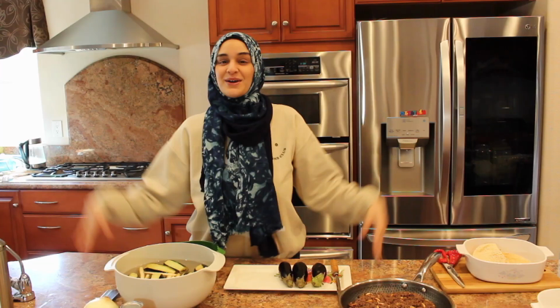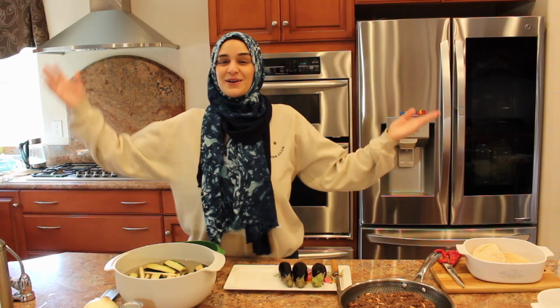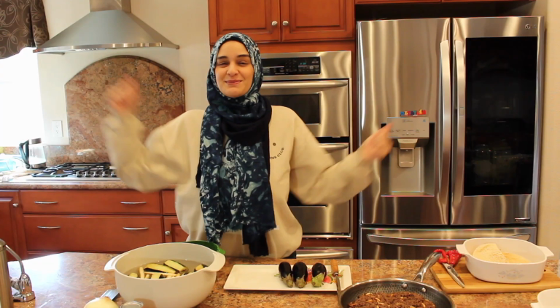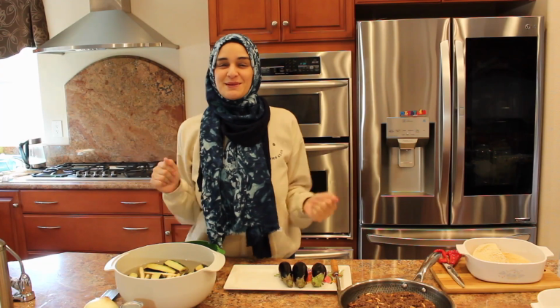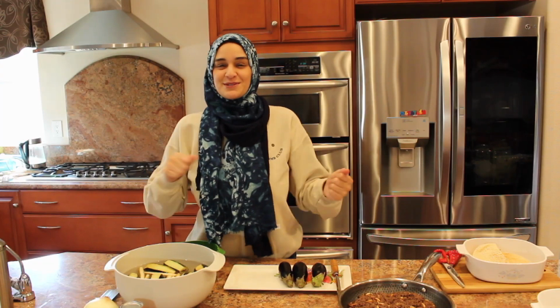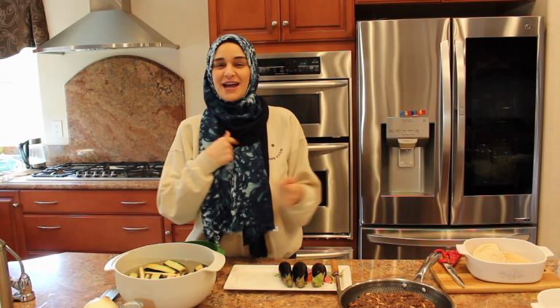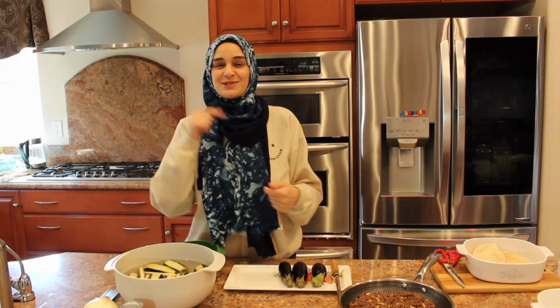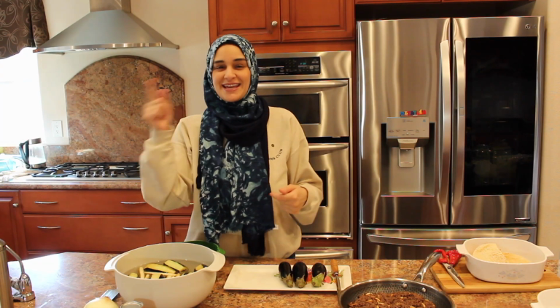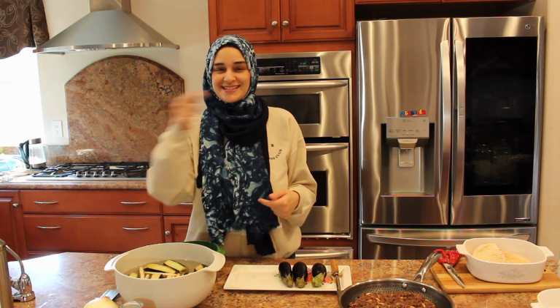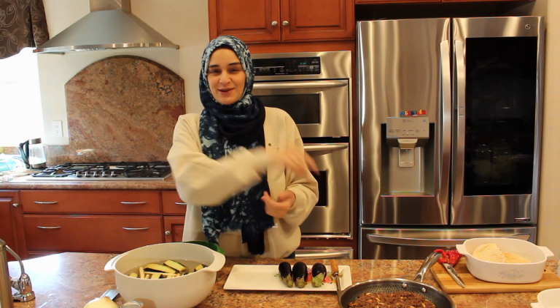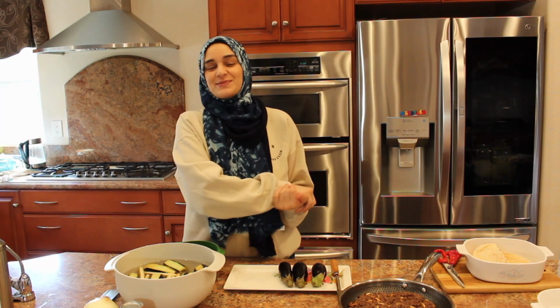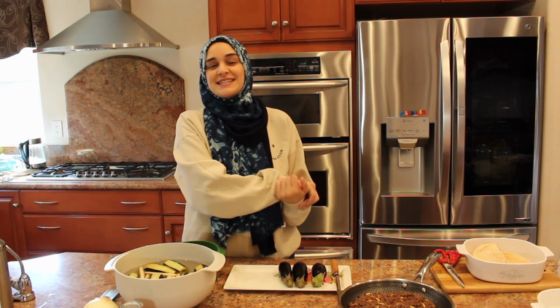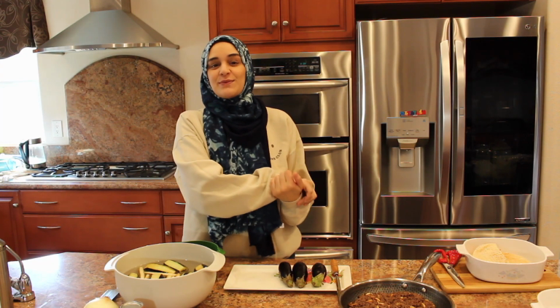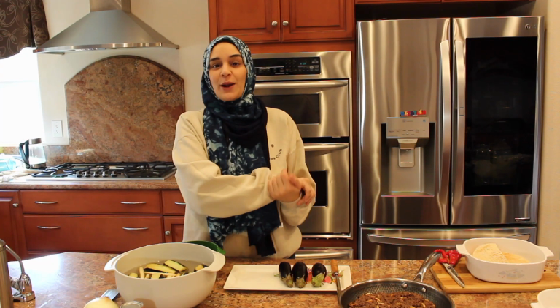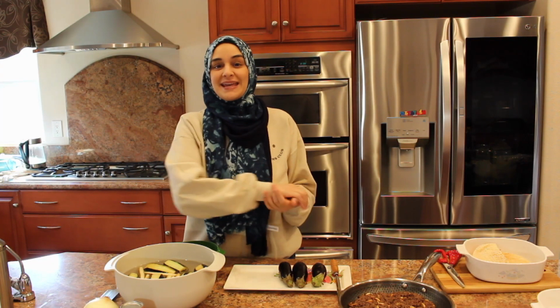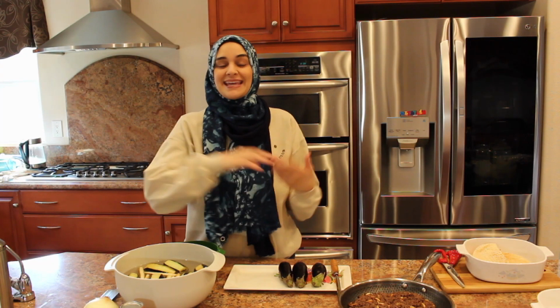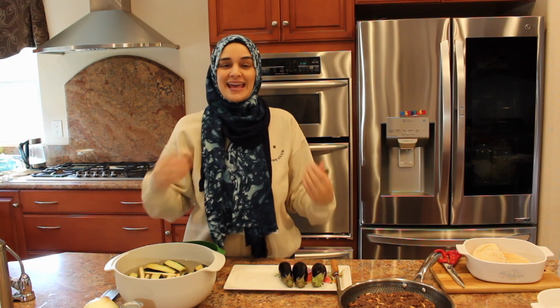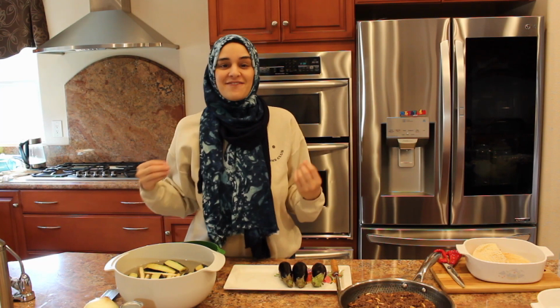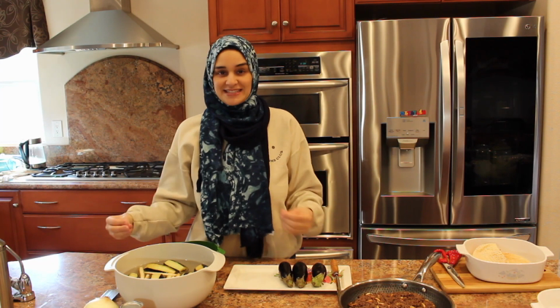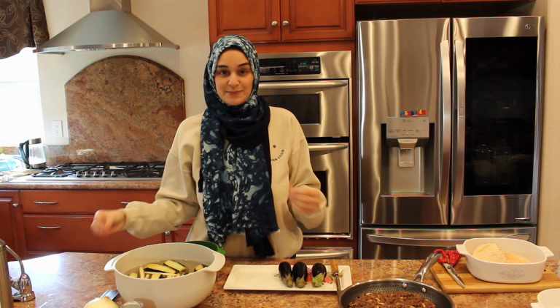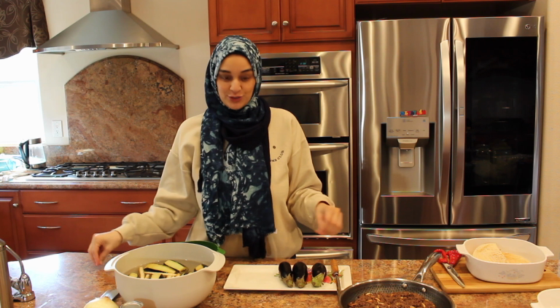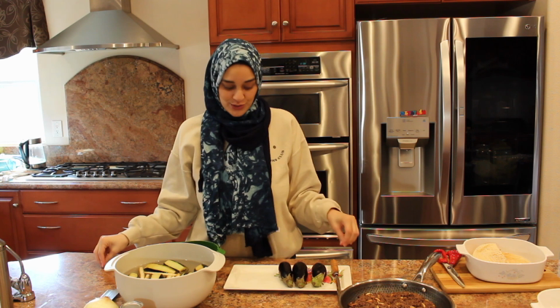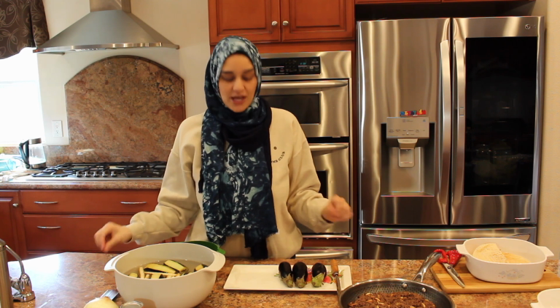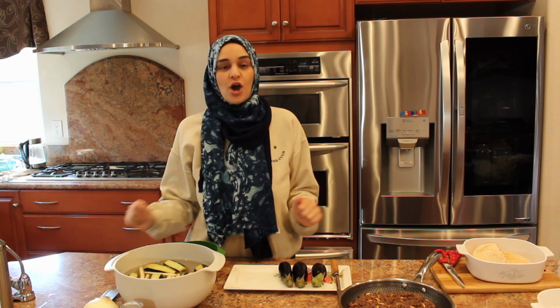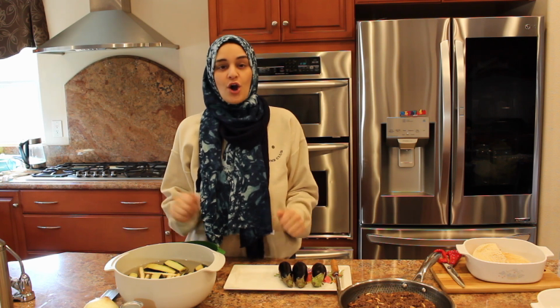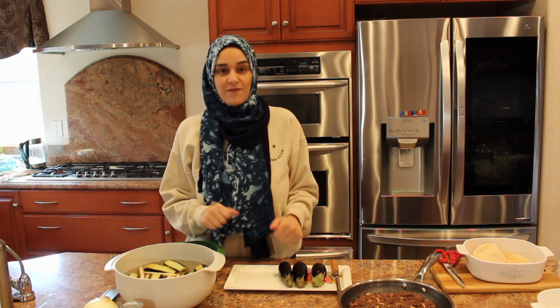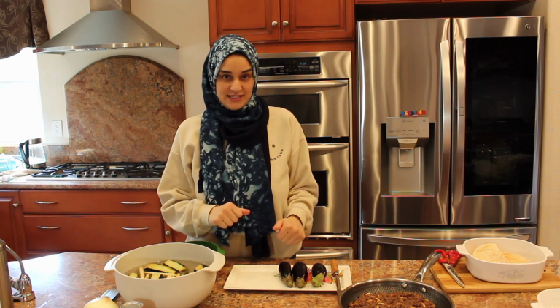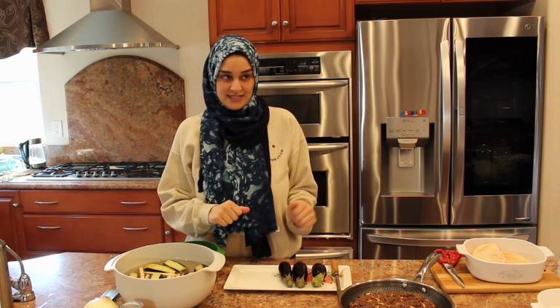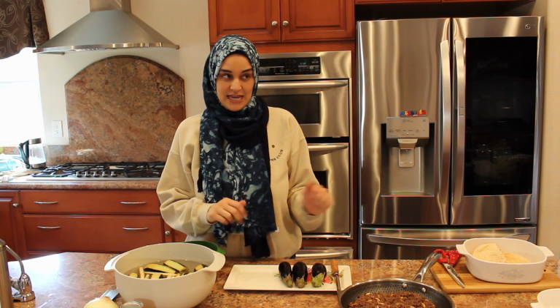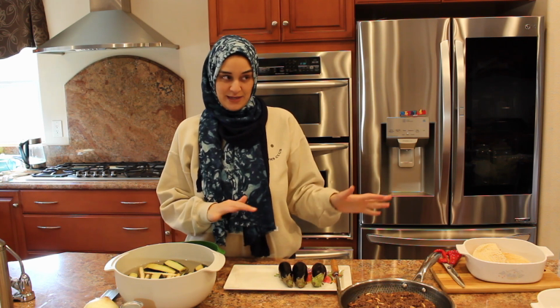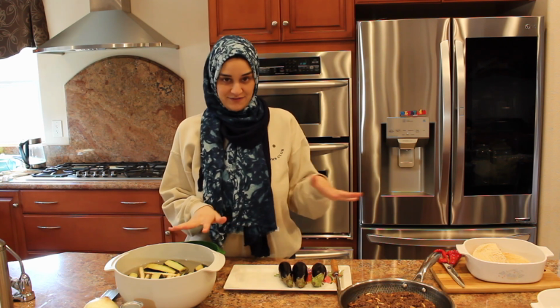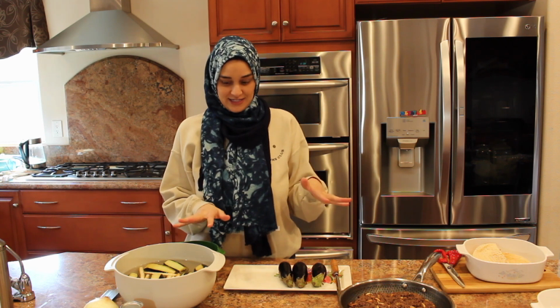Welcome to Baita Bushra. I'm Bushra and this is my home. Today we are making a Fetit Magdus — a fetit eggplant fete.